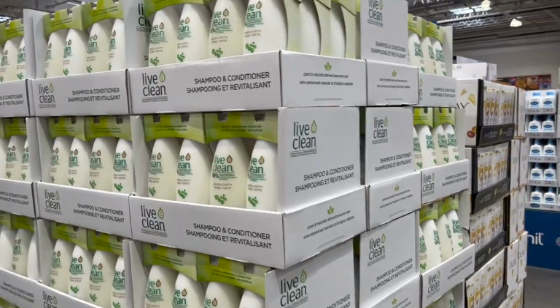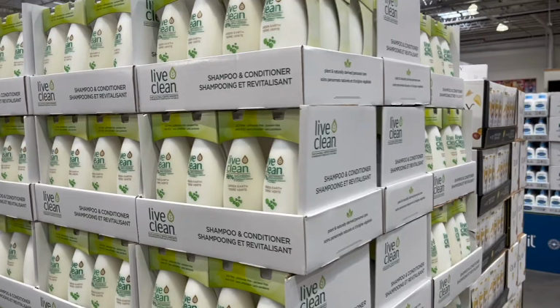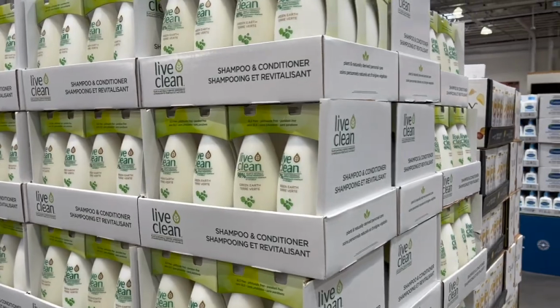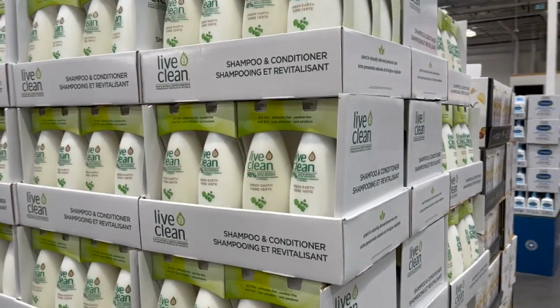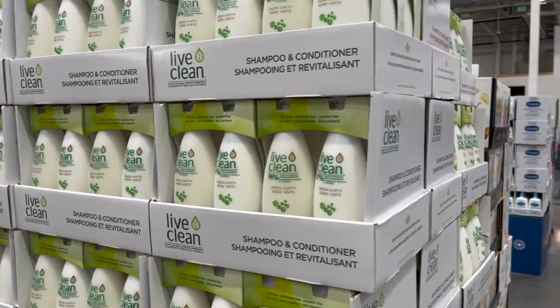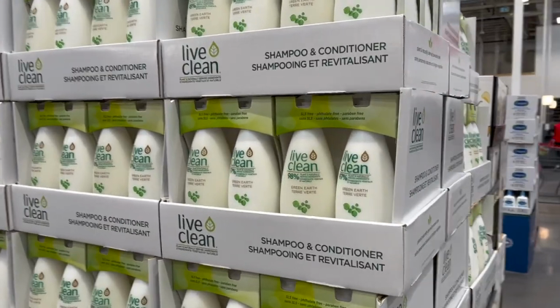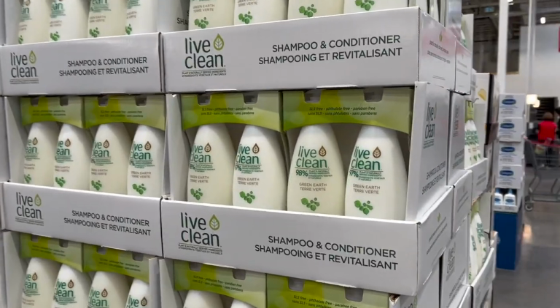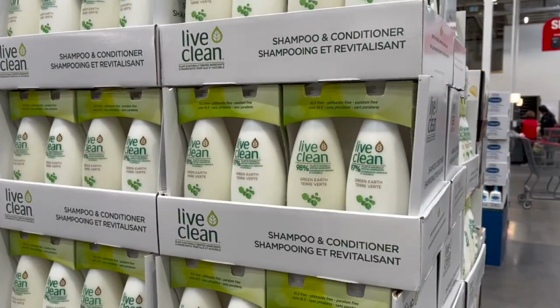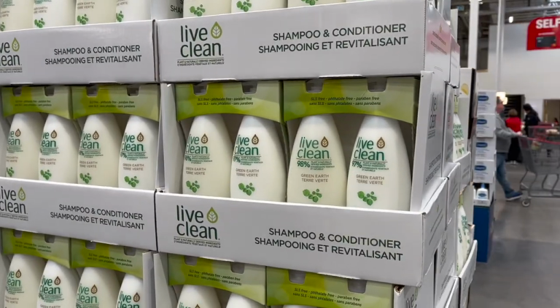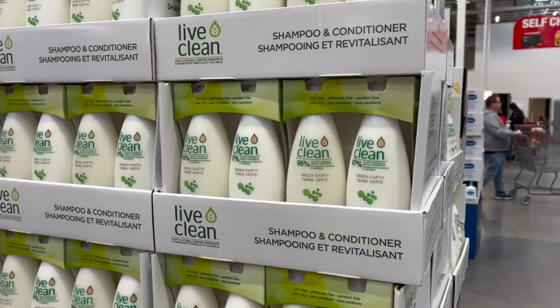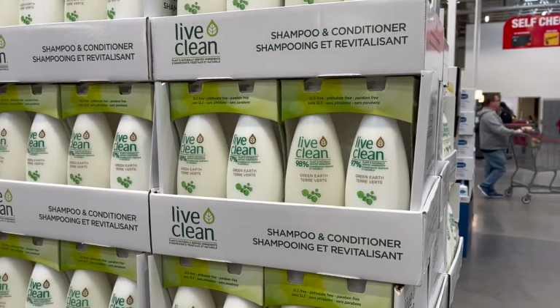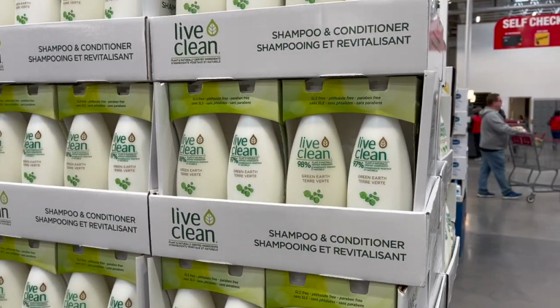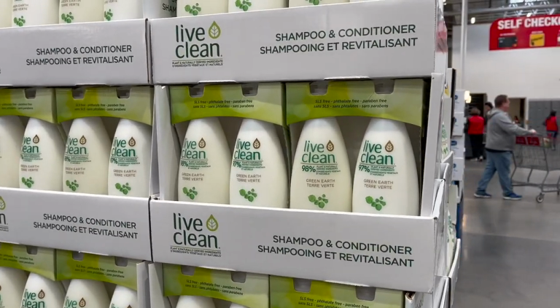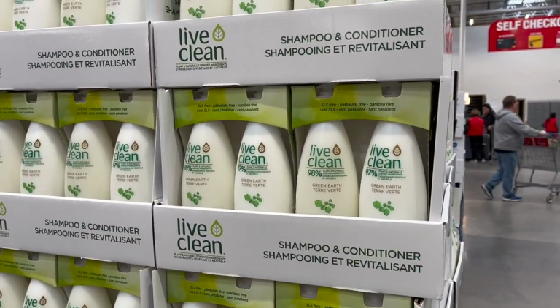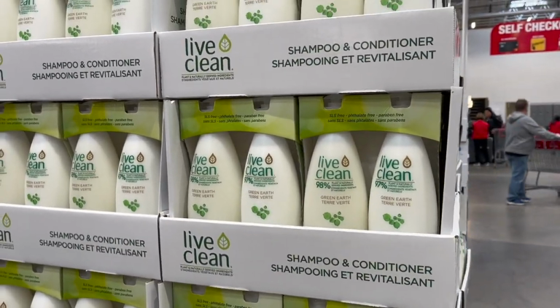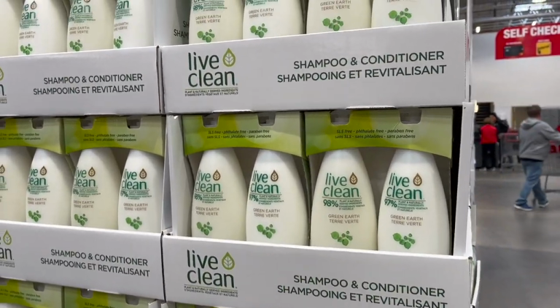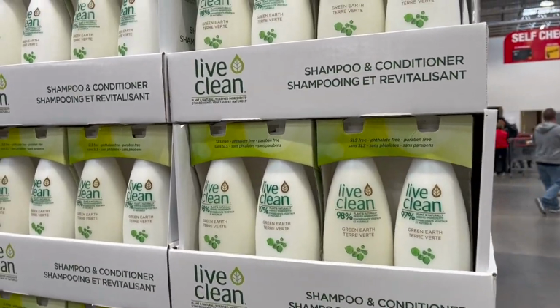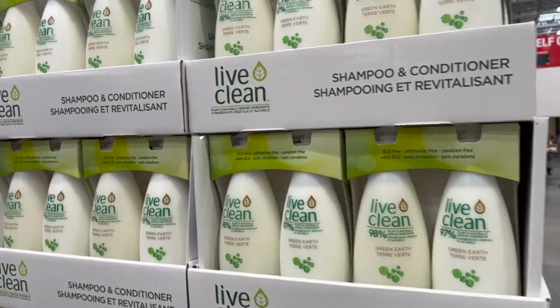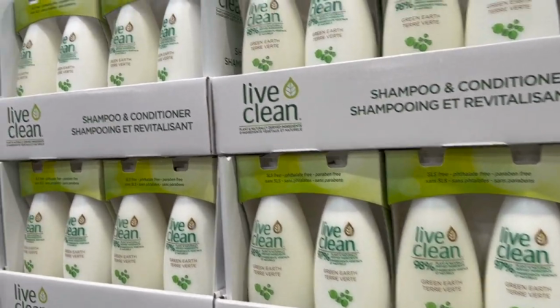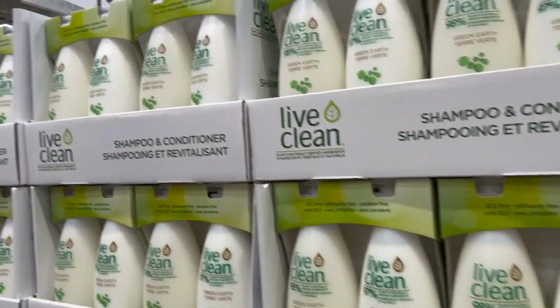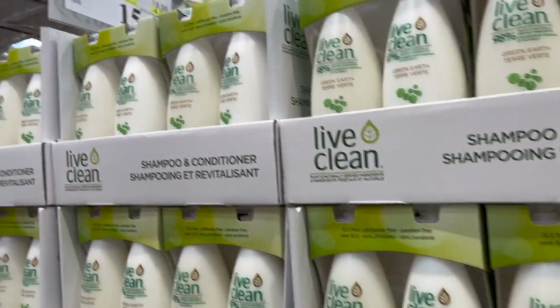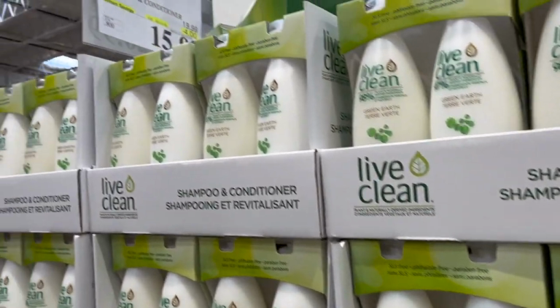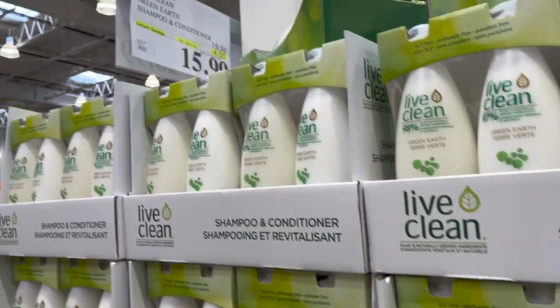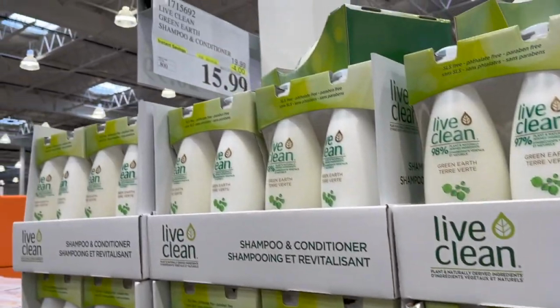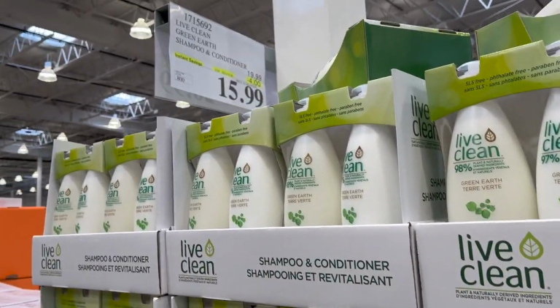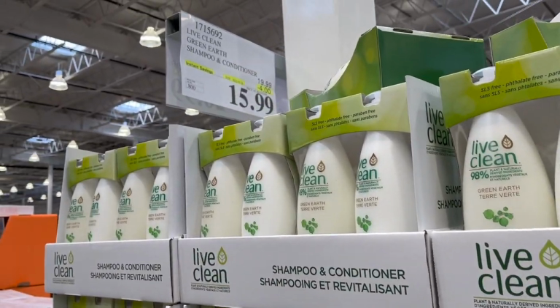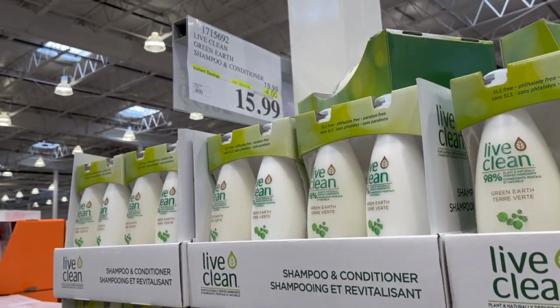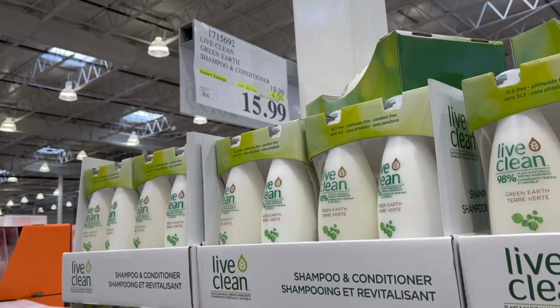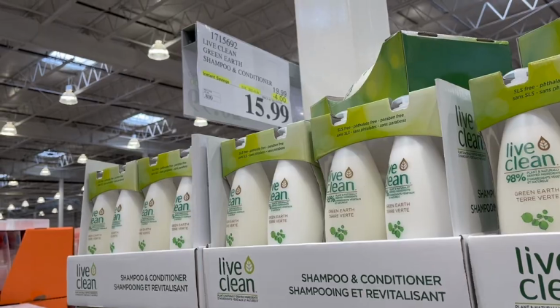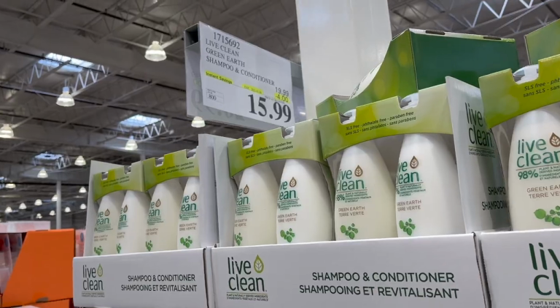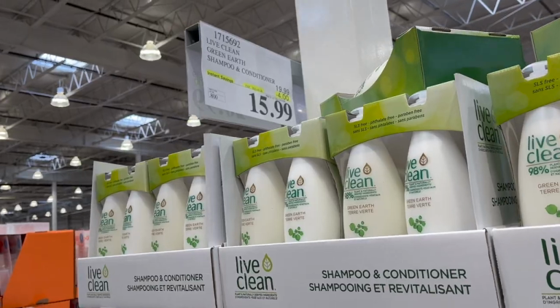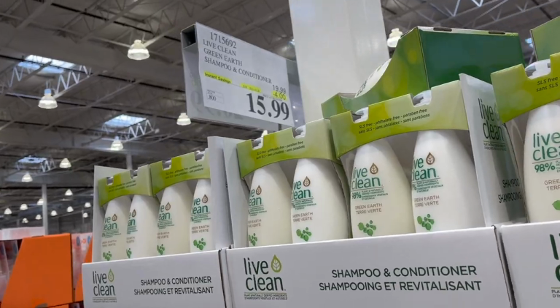The Live Clean Shampoo and Conditioners — this pack of two is $4 off for $15.99.